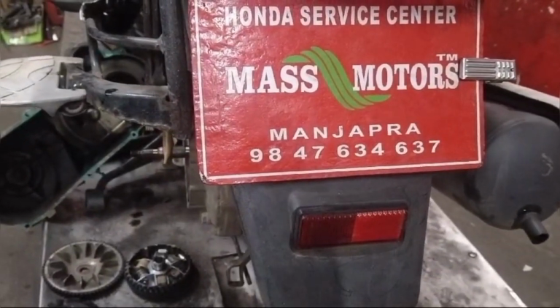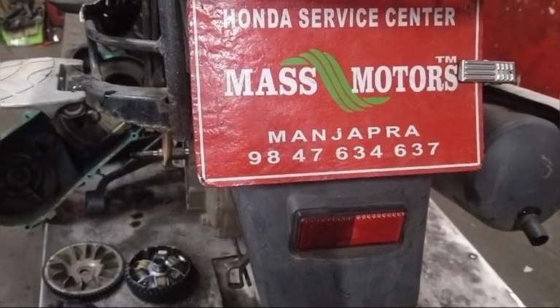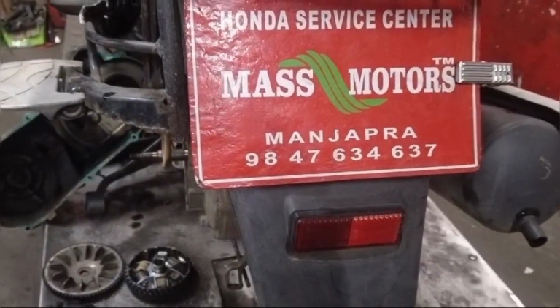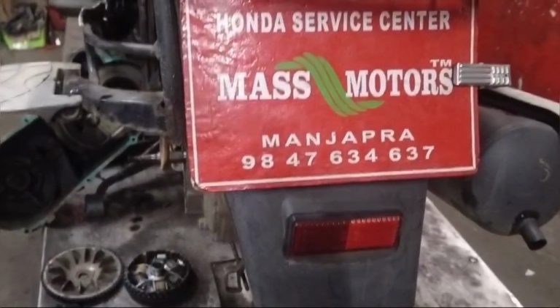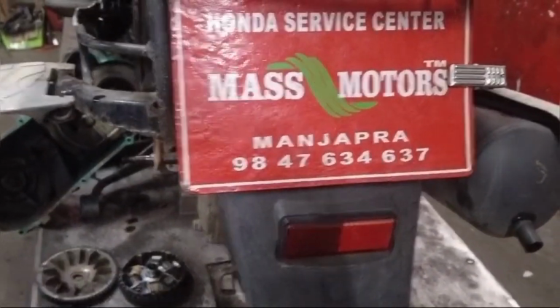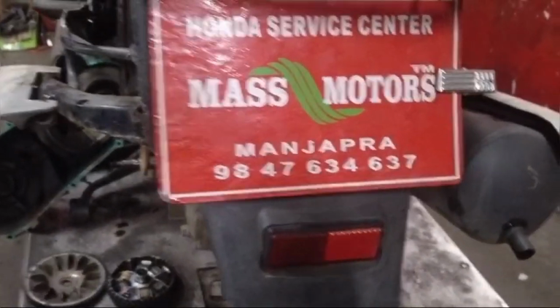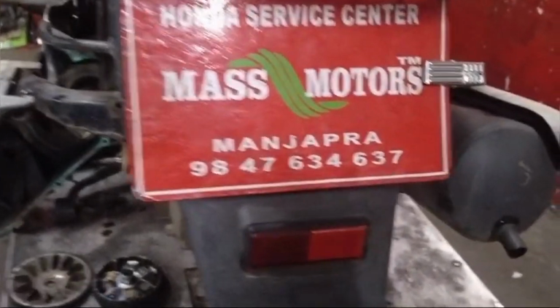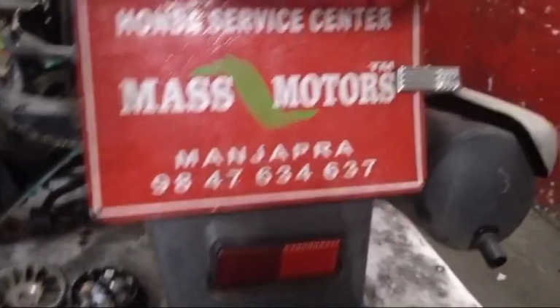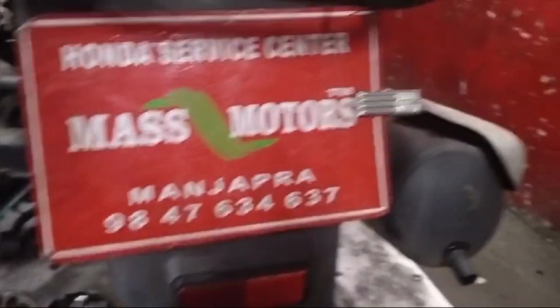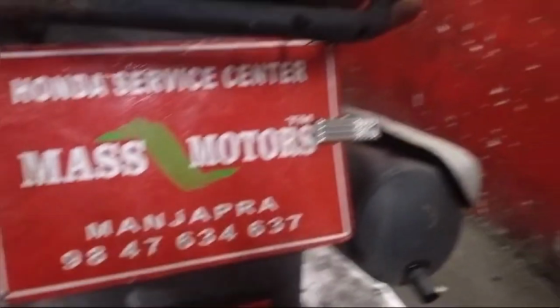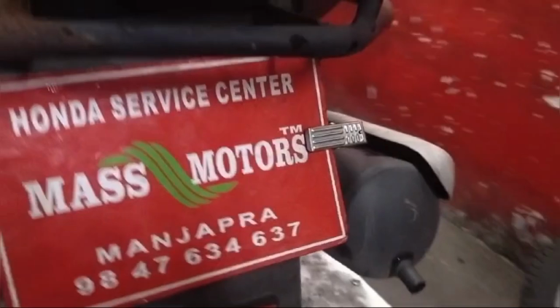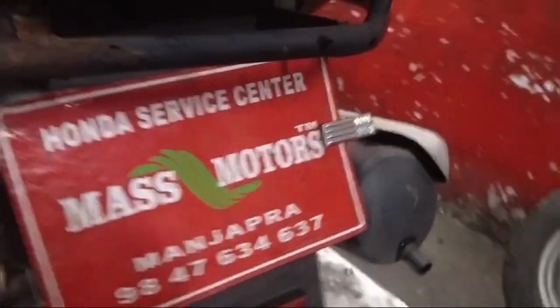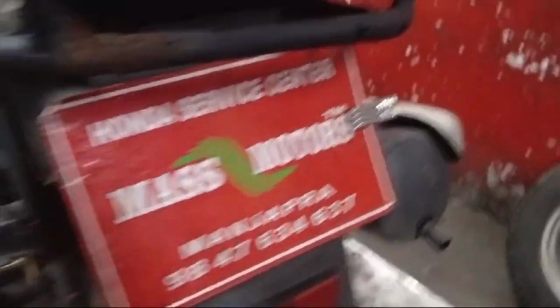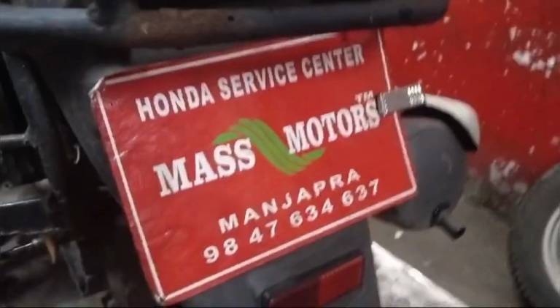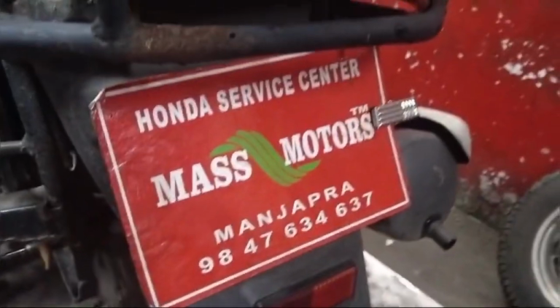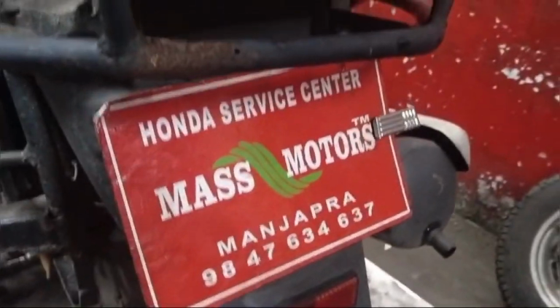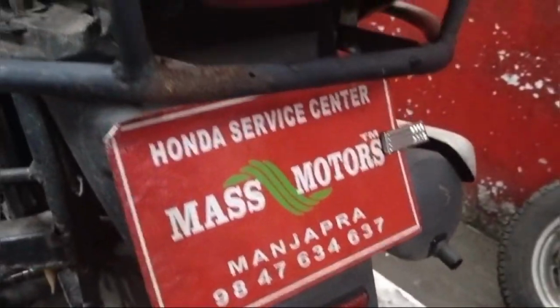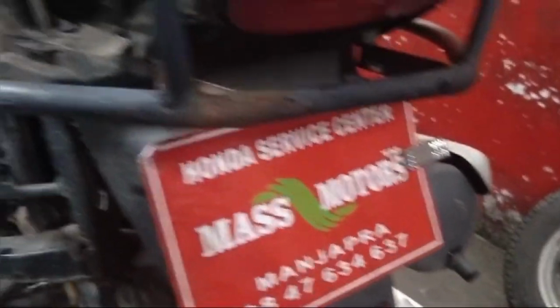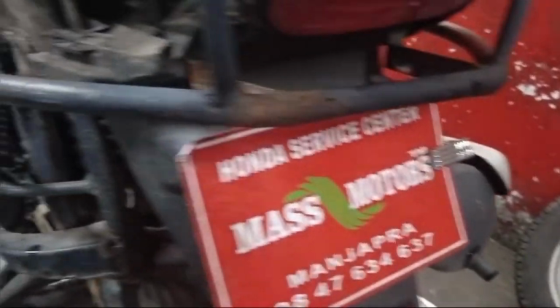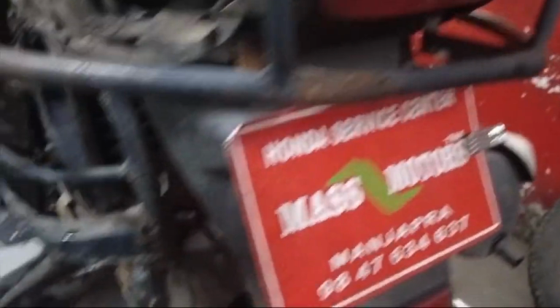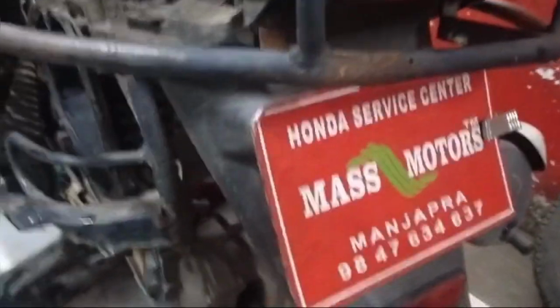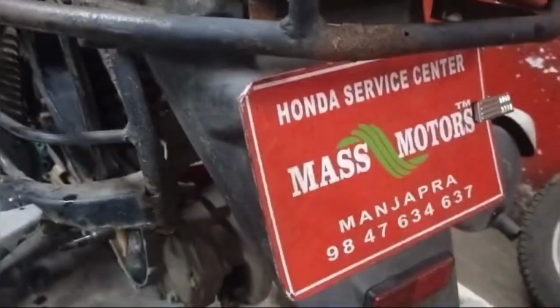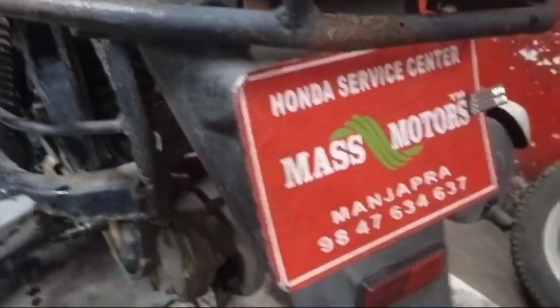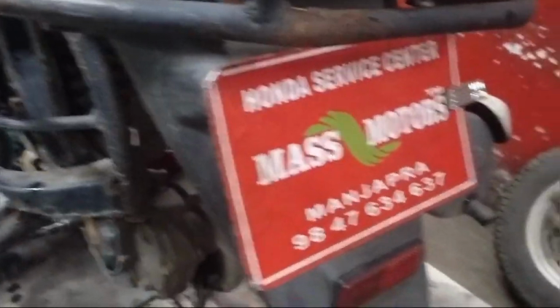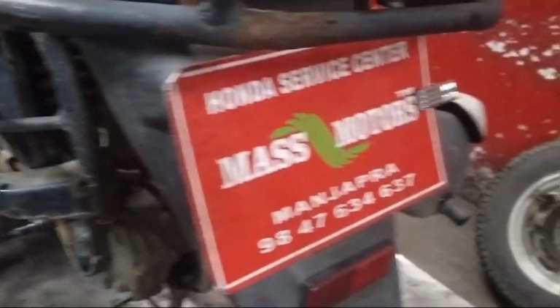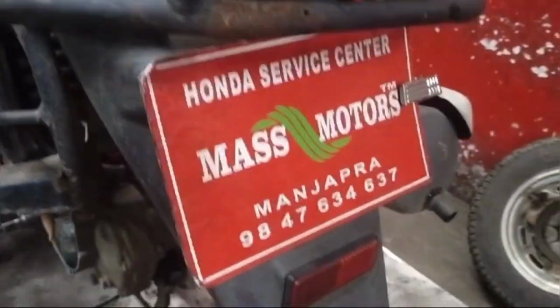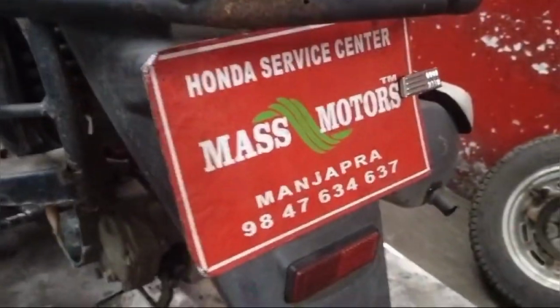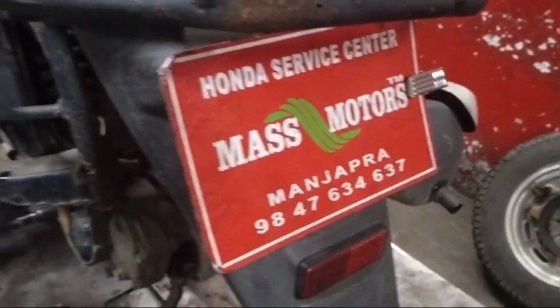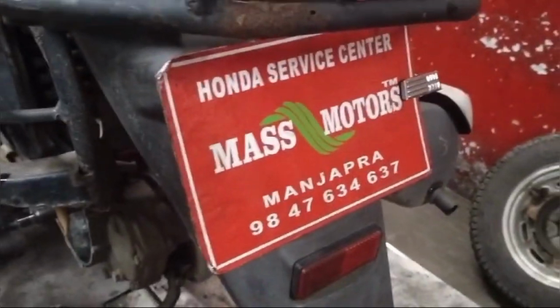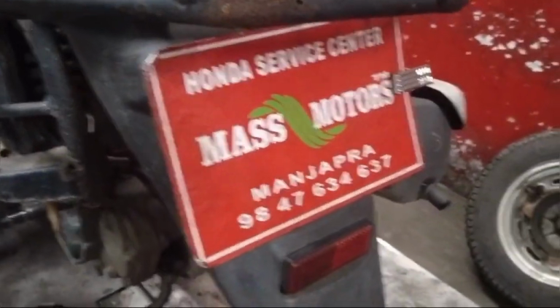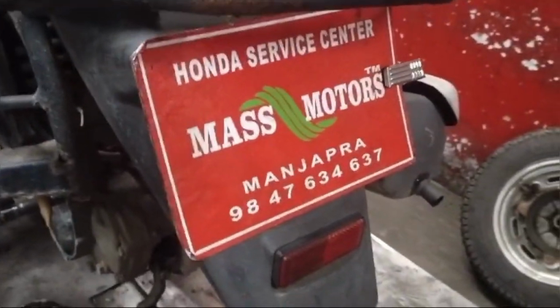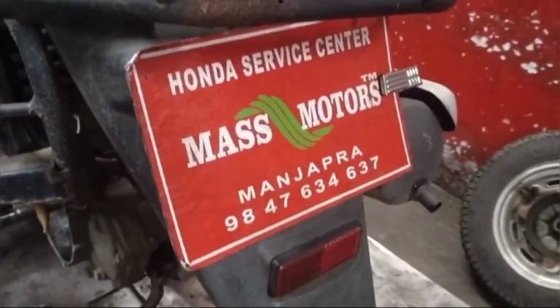This is Mass Motors. I am a hero and a flusher. We are working with the generator servicer.